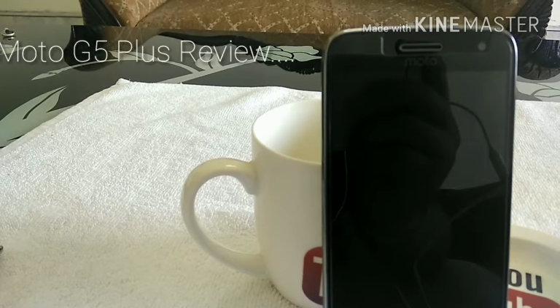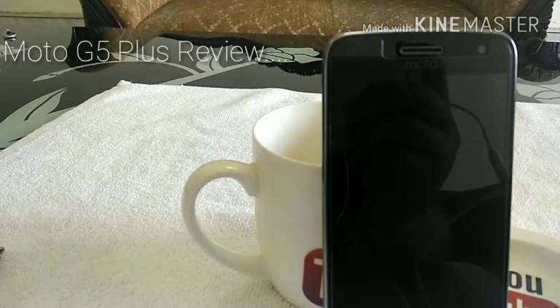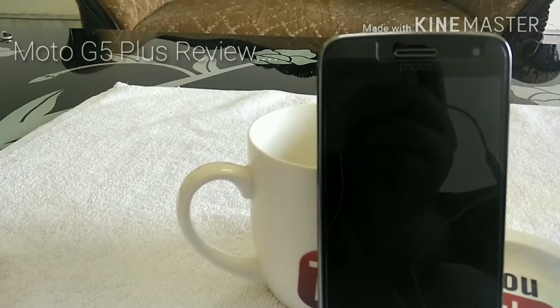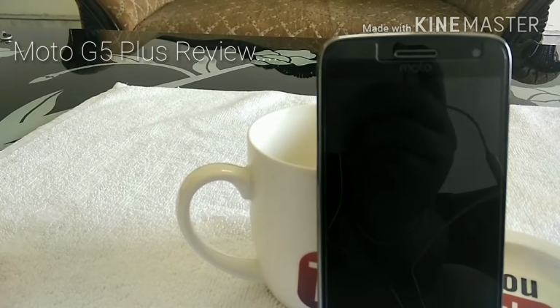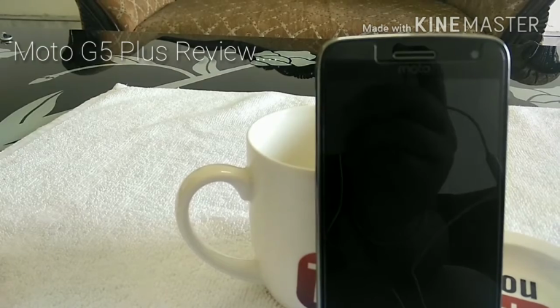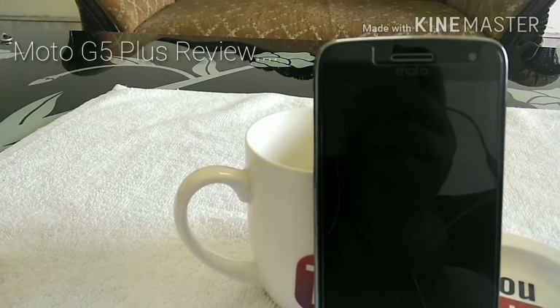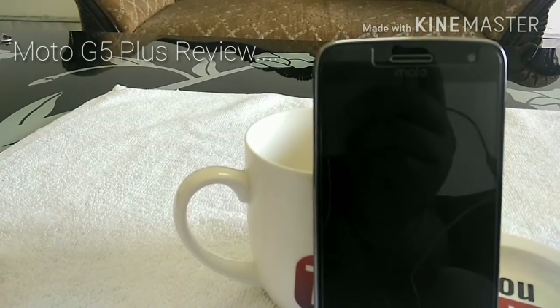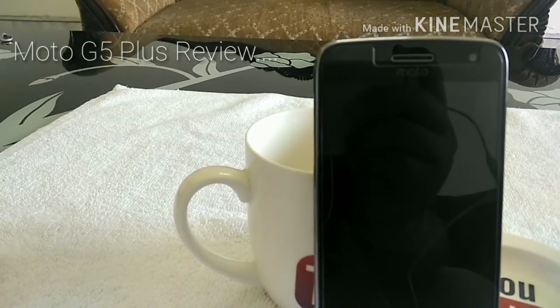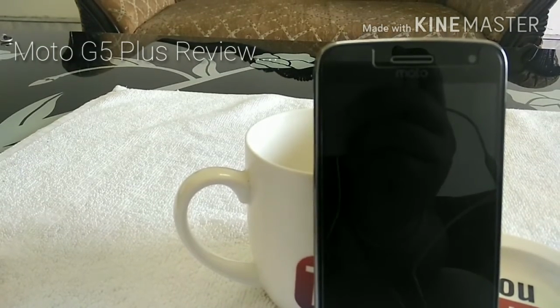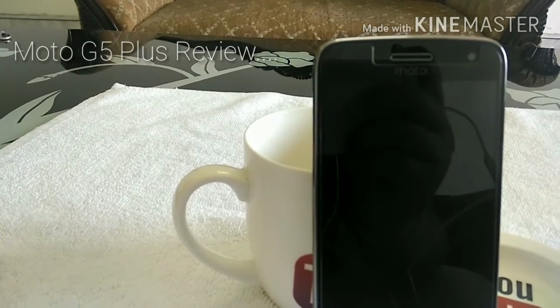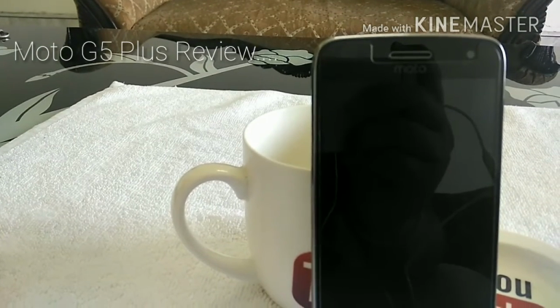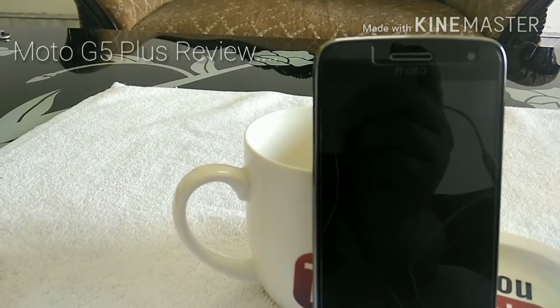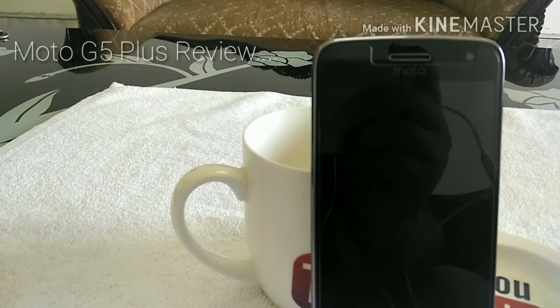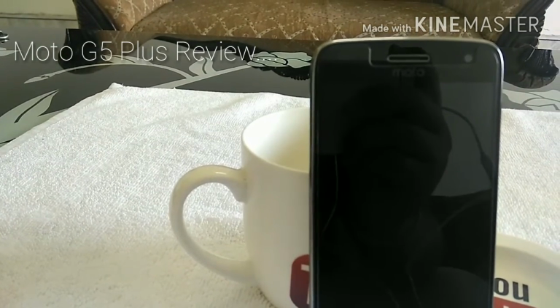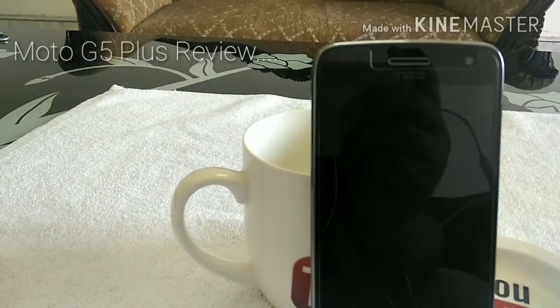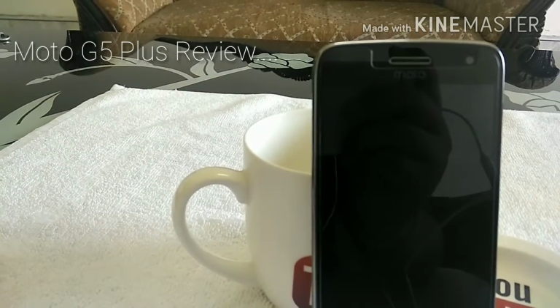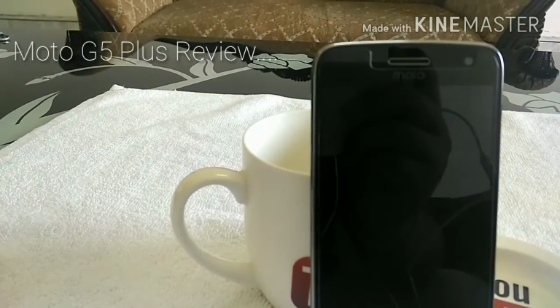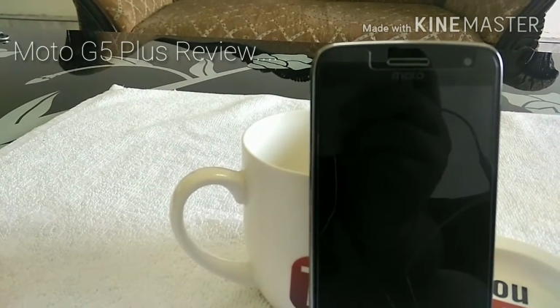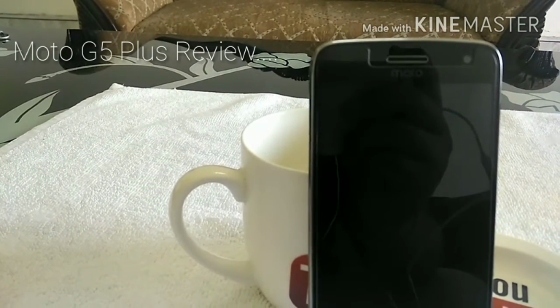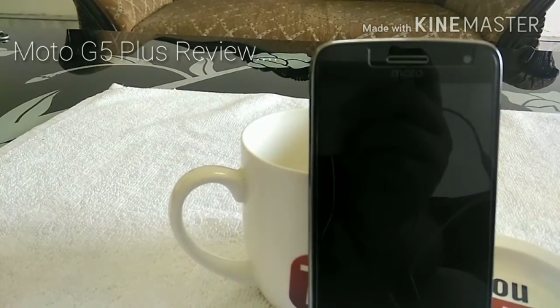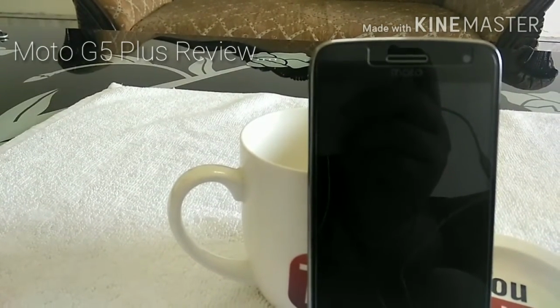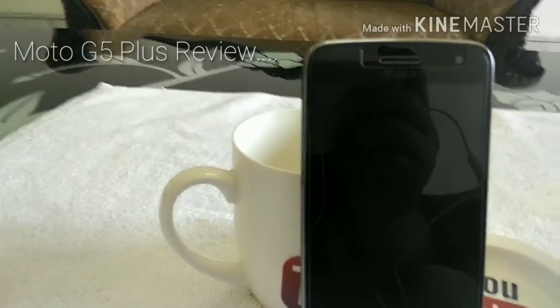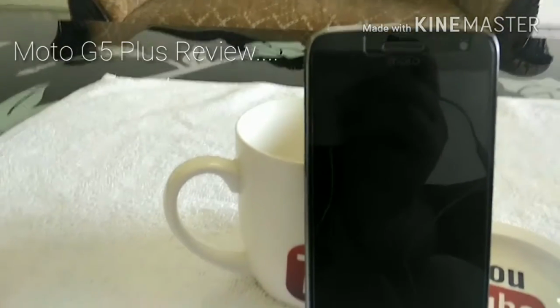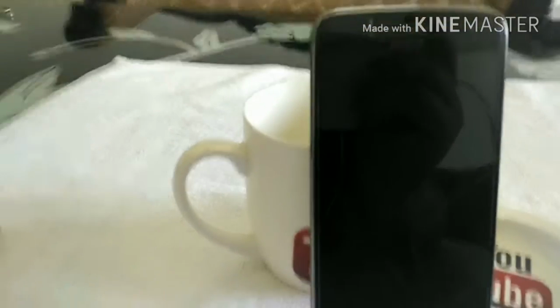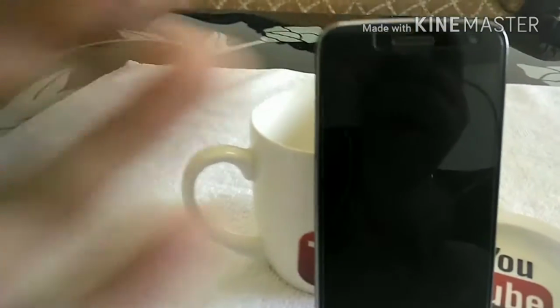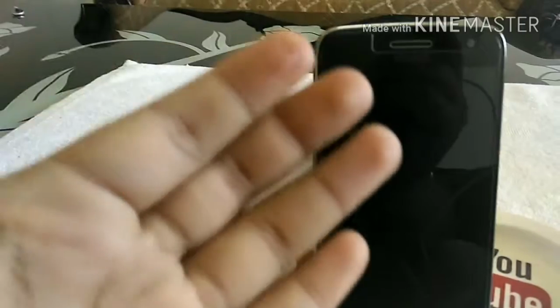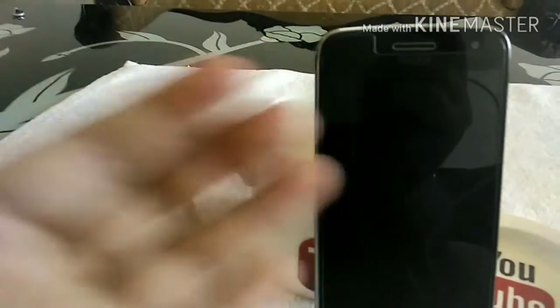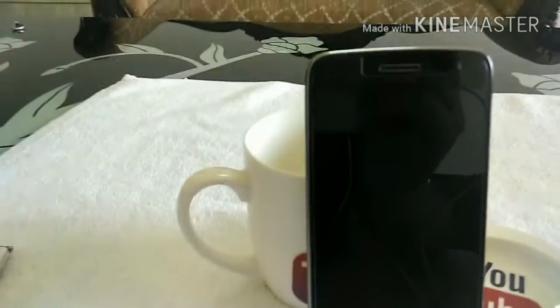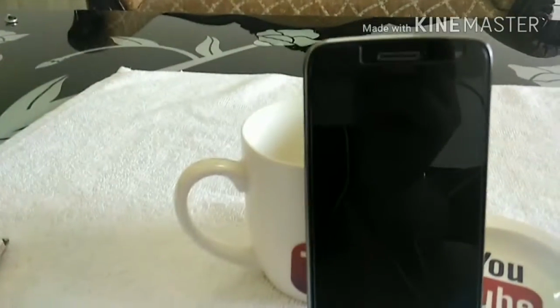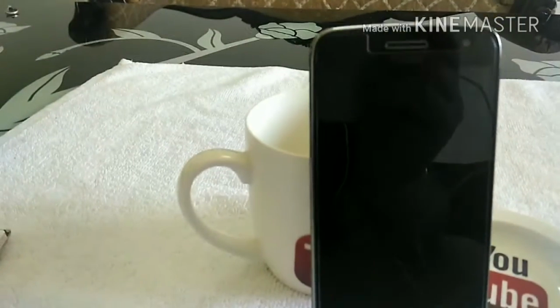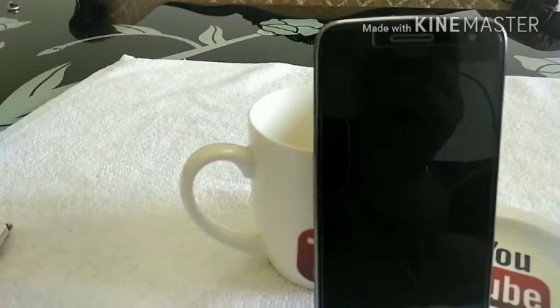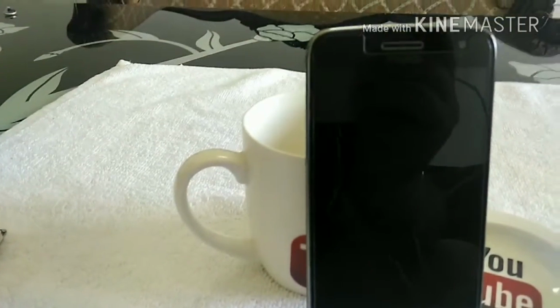Hello everyone, this is Joel Gwana from Penjo Tech Expert. Let's start with the Moto G5 Plus.